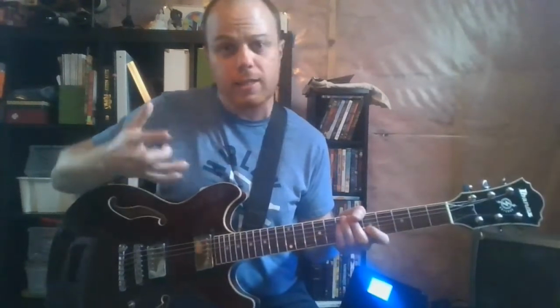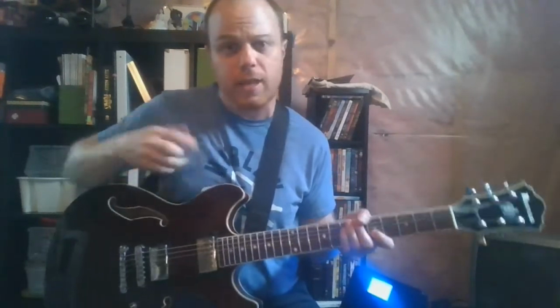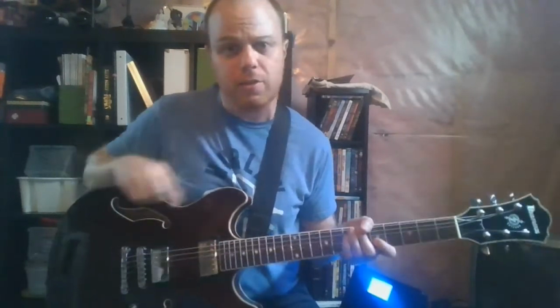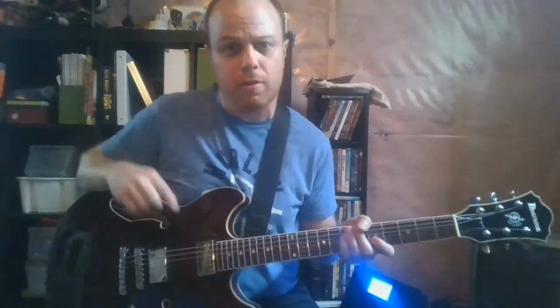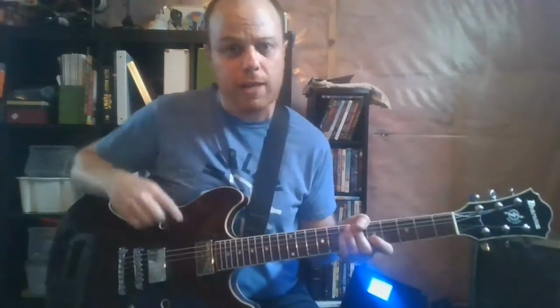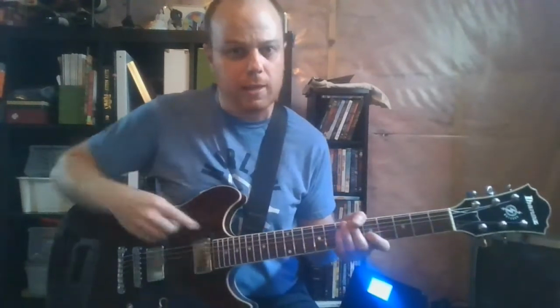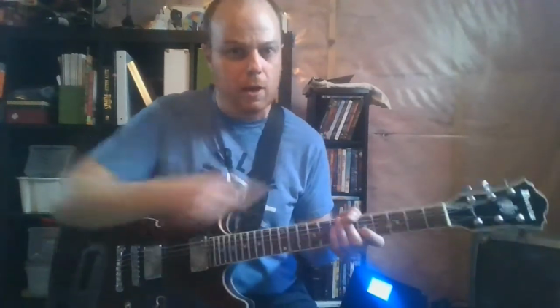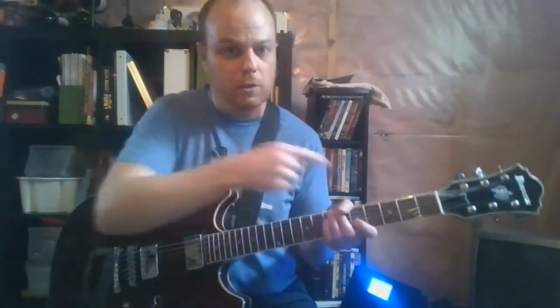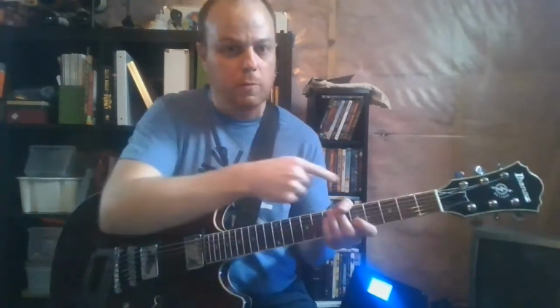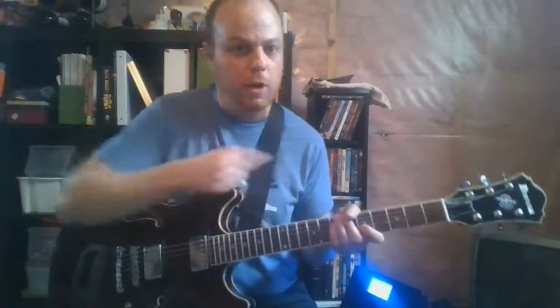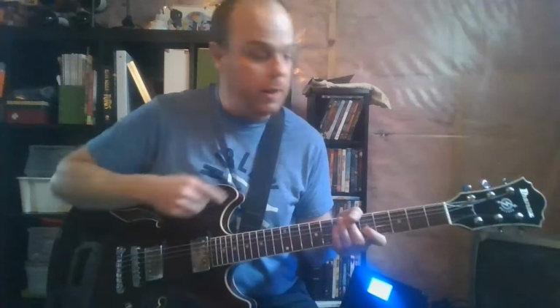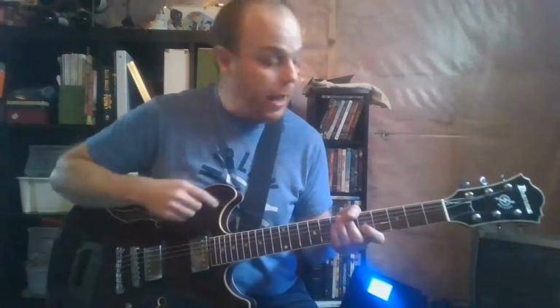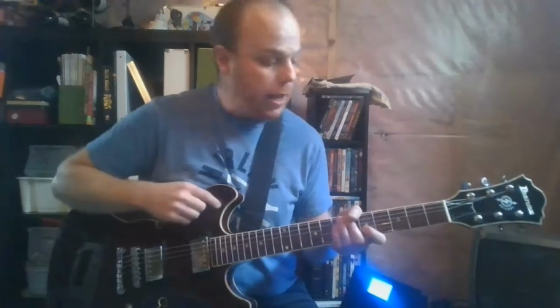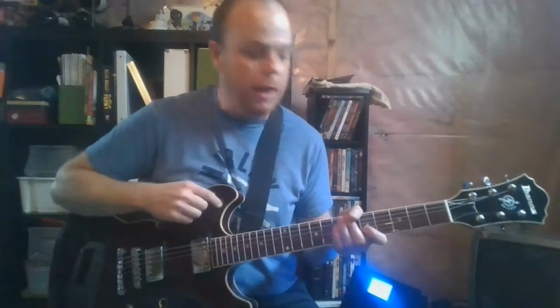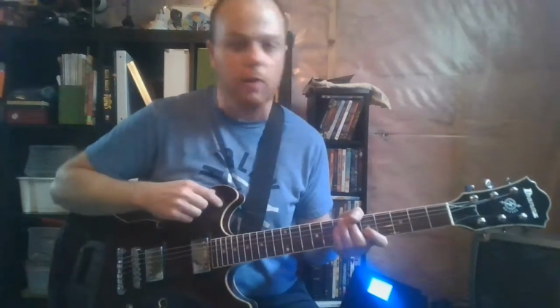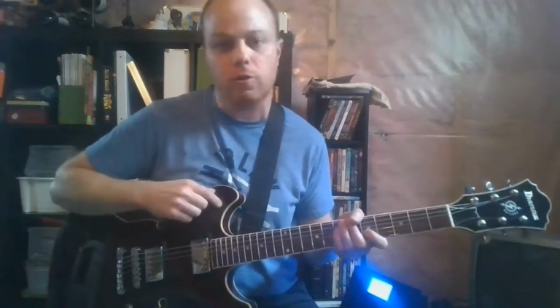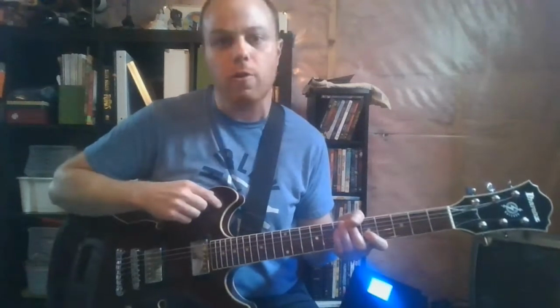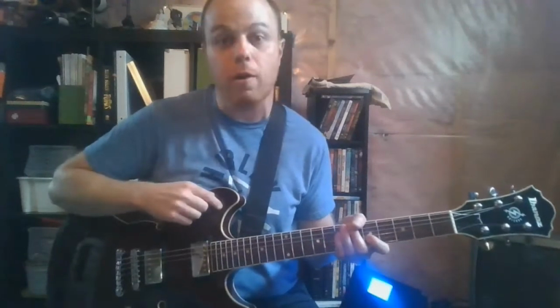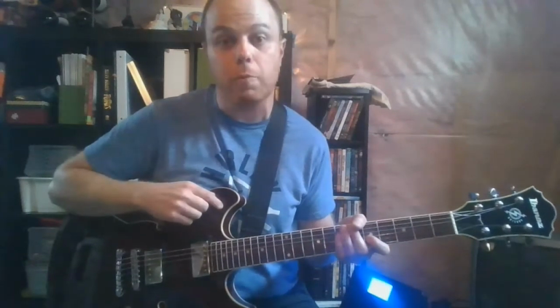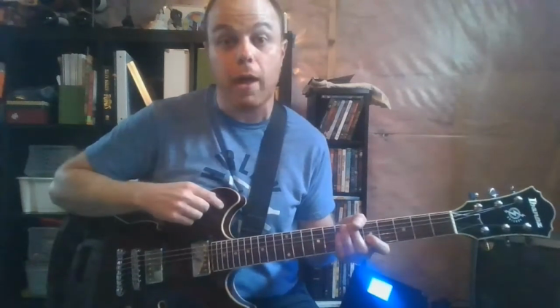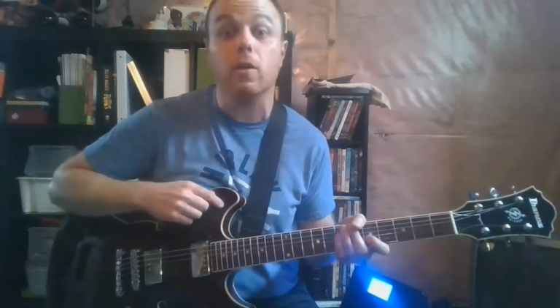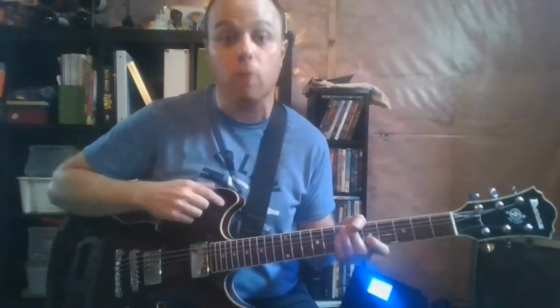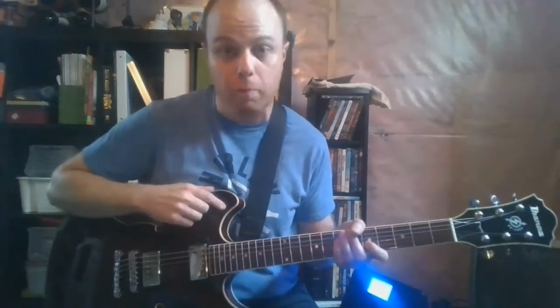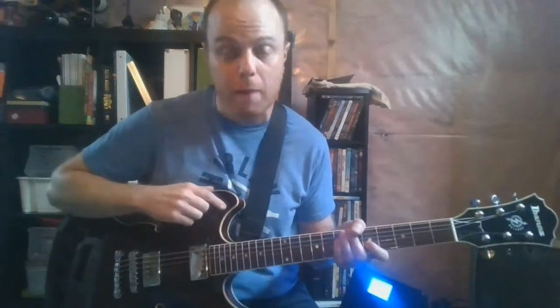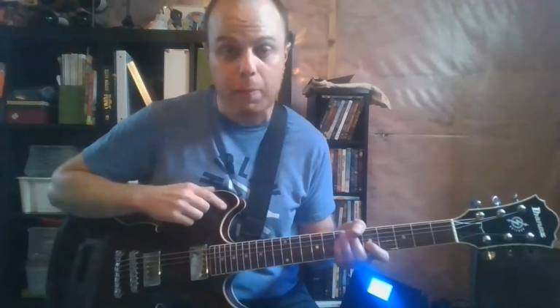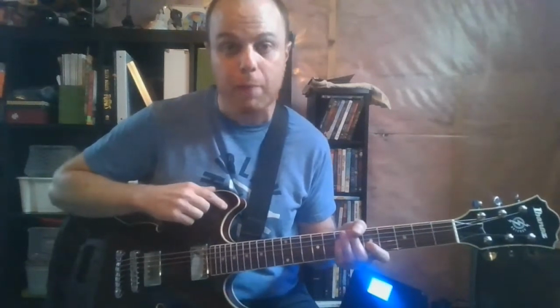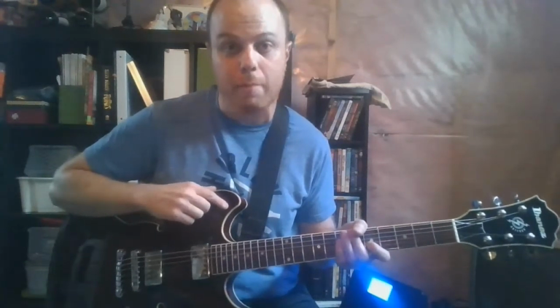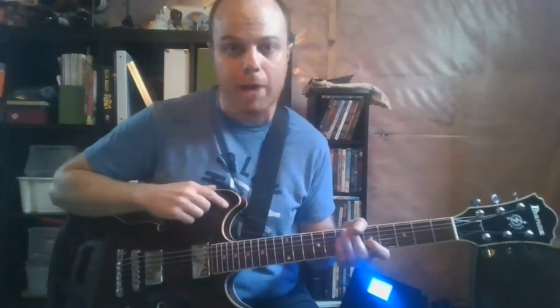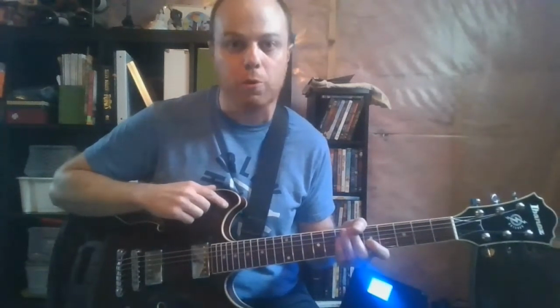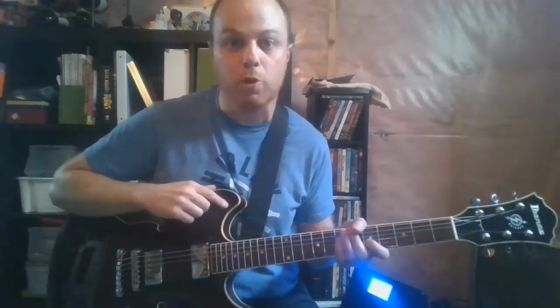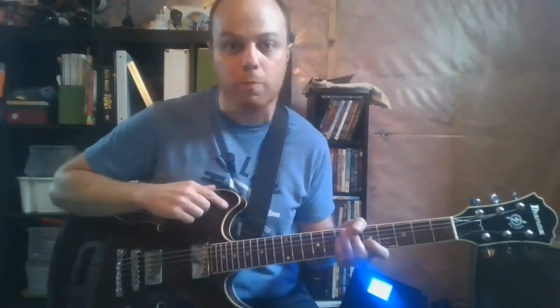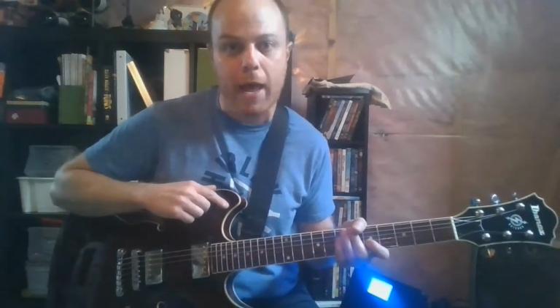Let's get to the lesson. I'll zoom in on the neck and I'll show you how to play Load Me Up by Matthew Good Band.